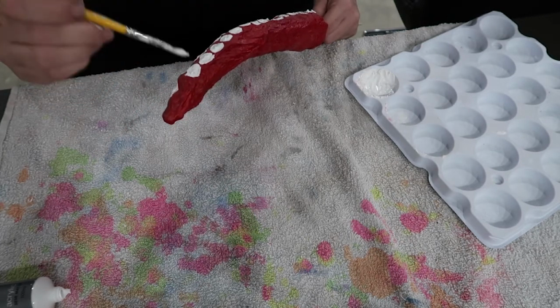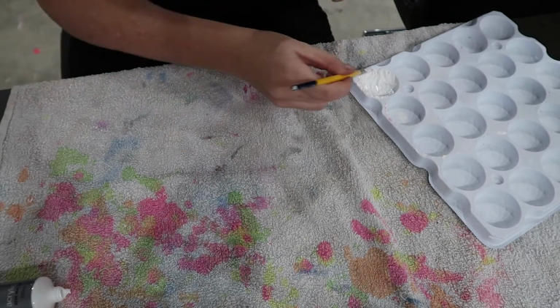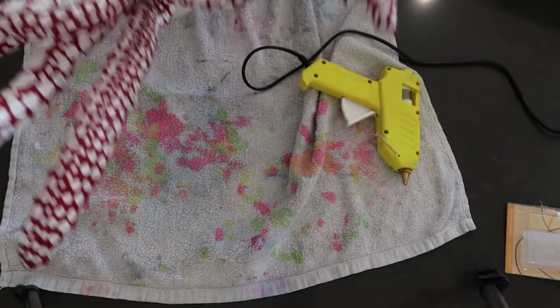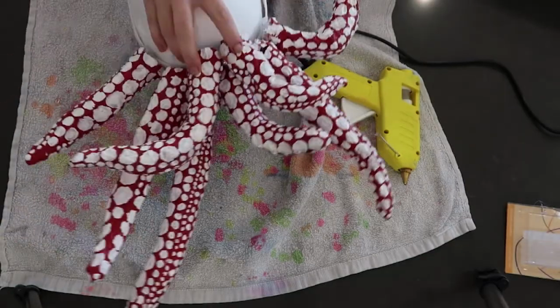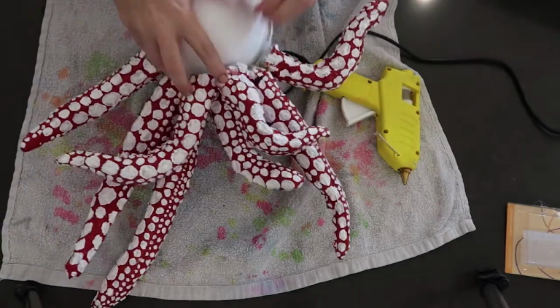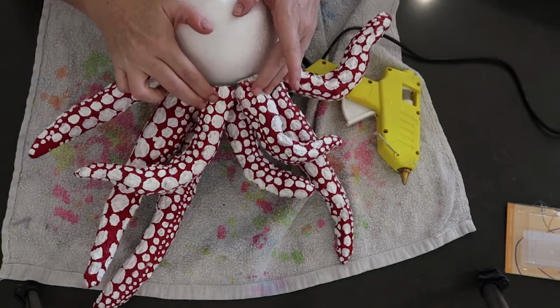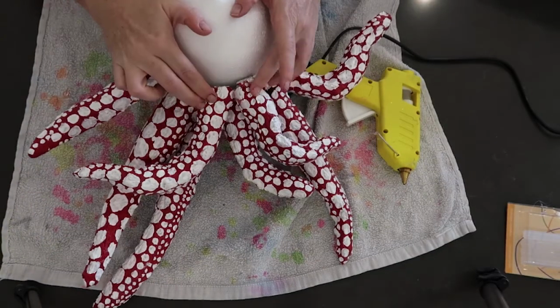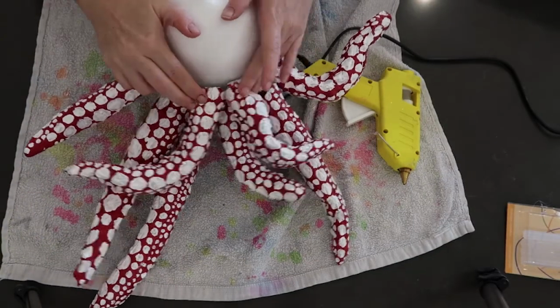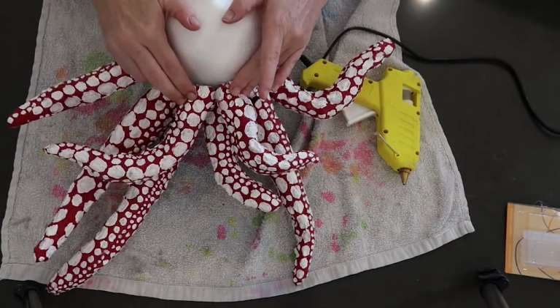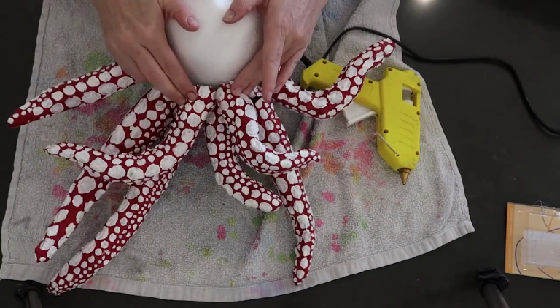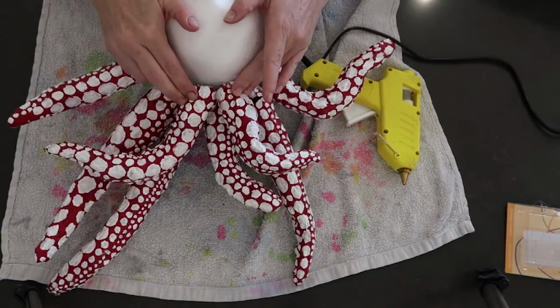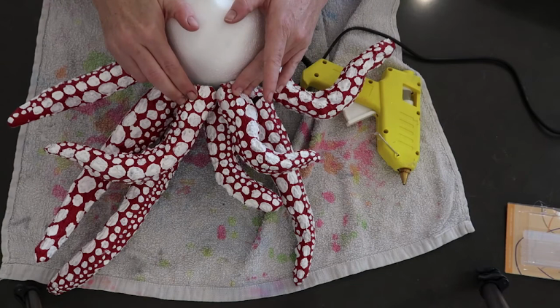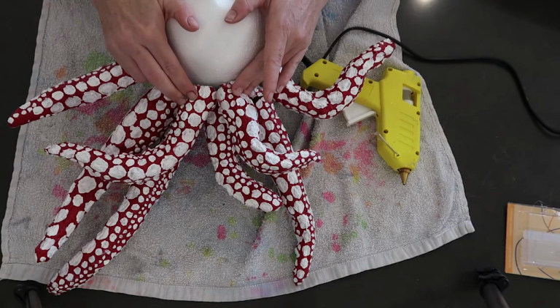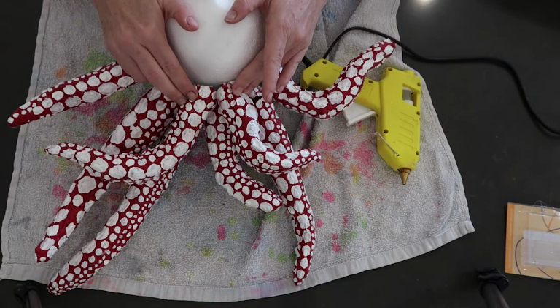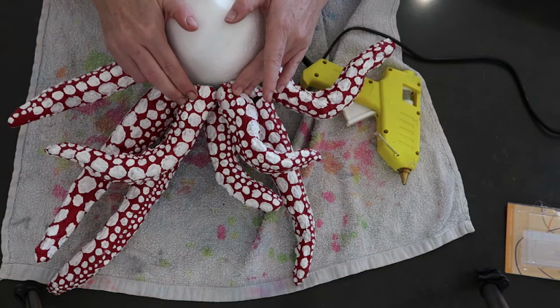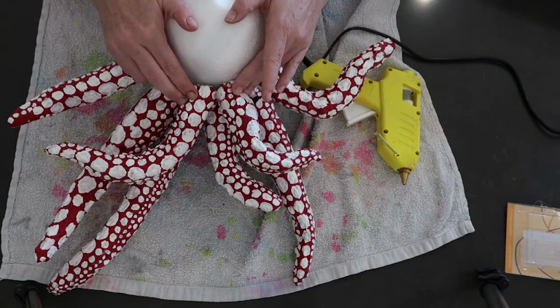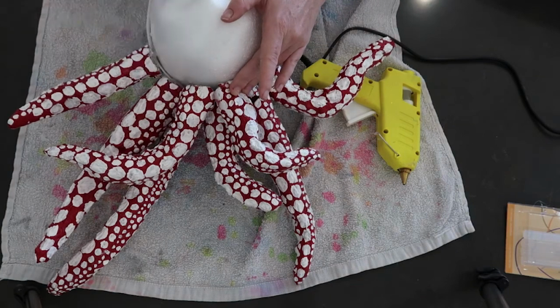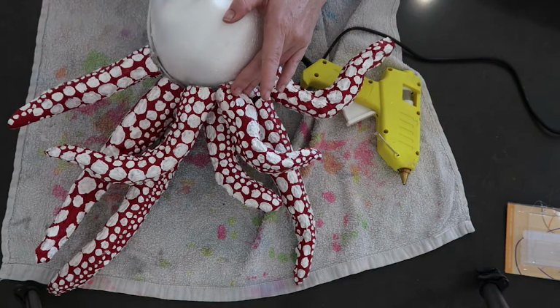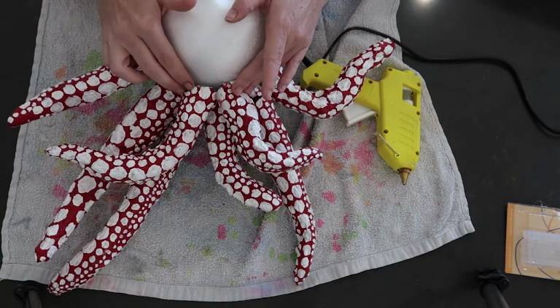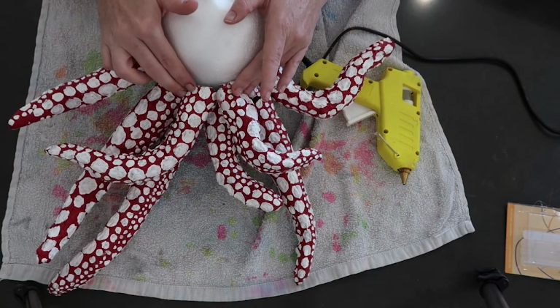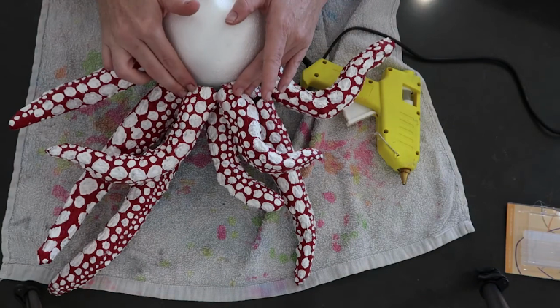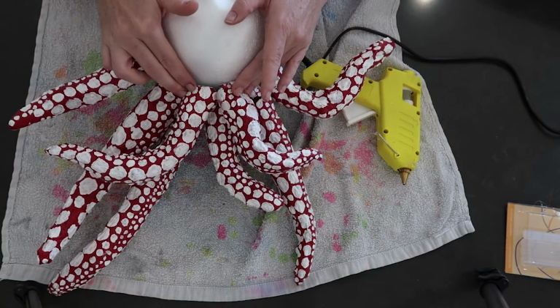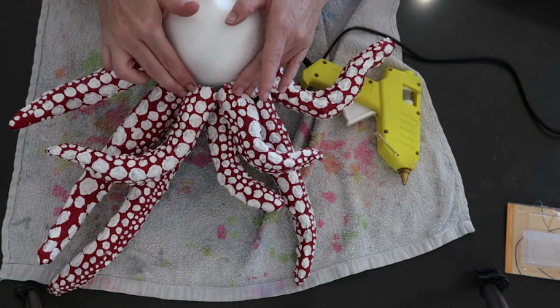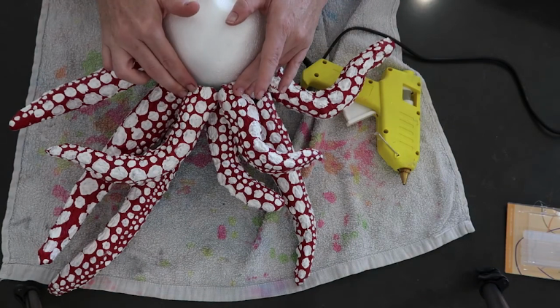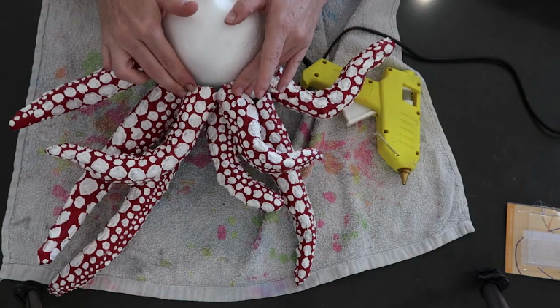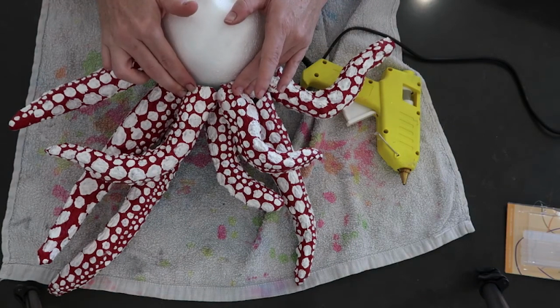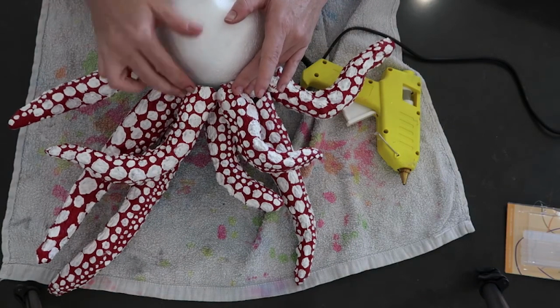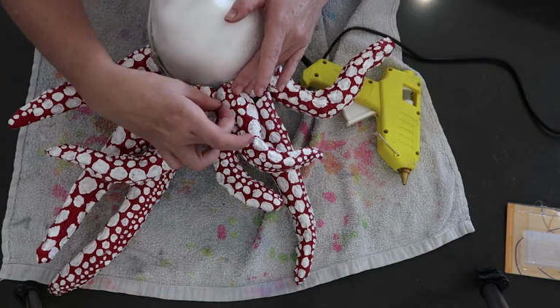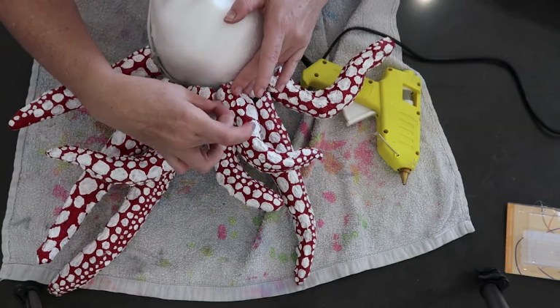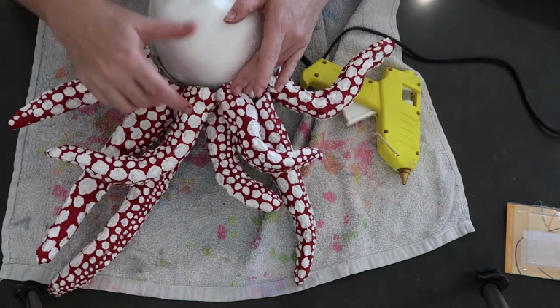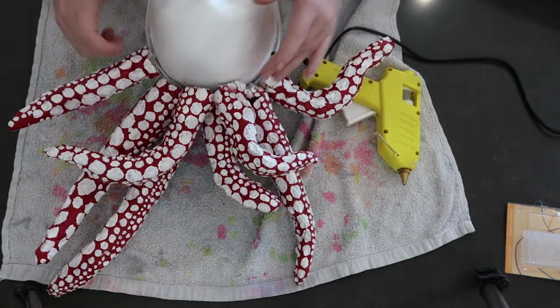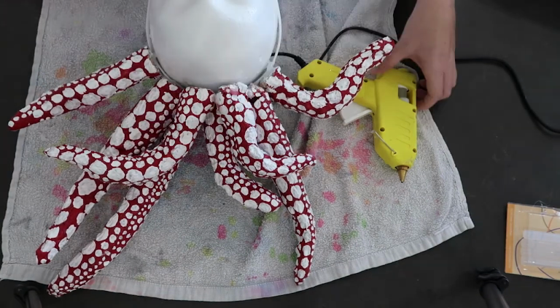Once all the dots were dry, I used a hot glue gun and just stuck them to a headband.